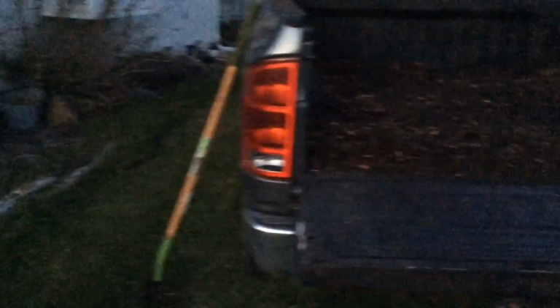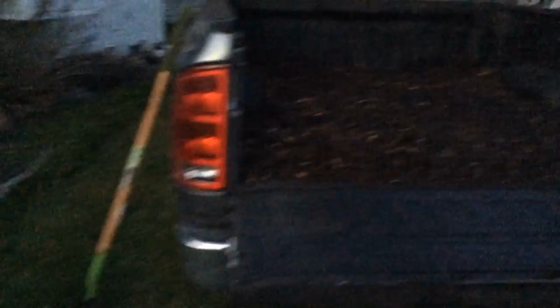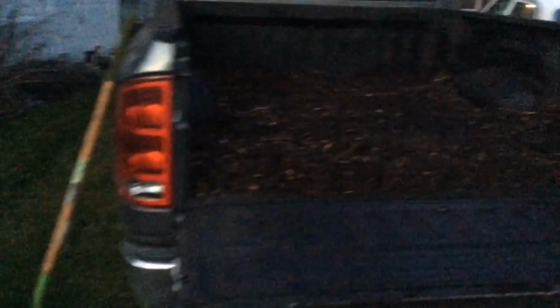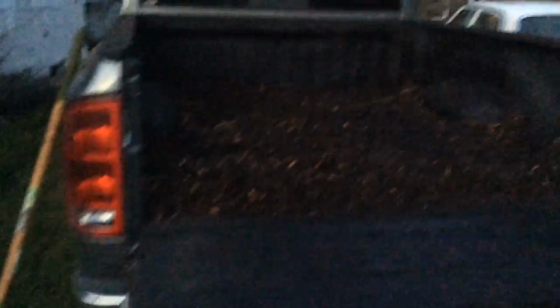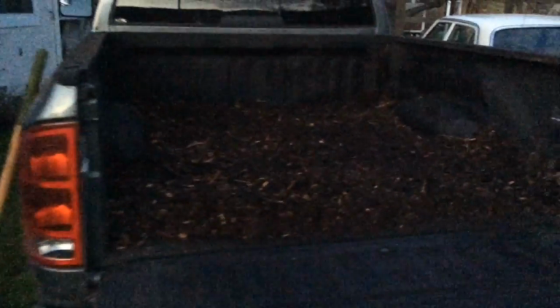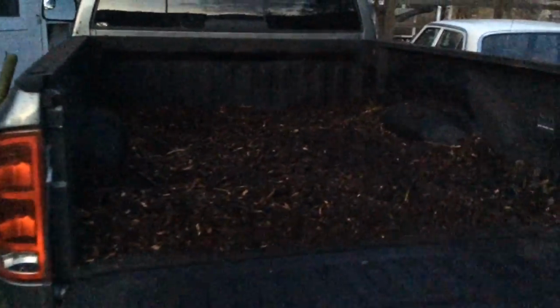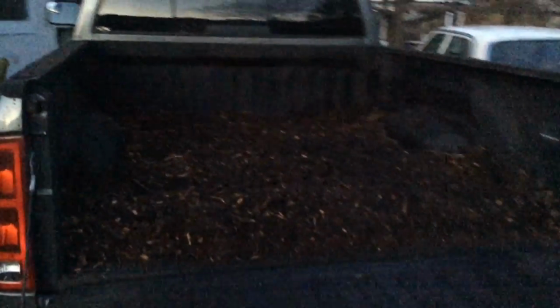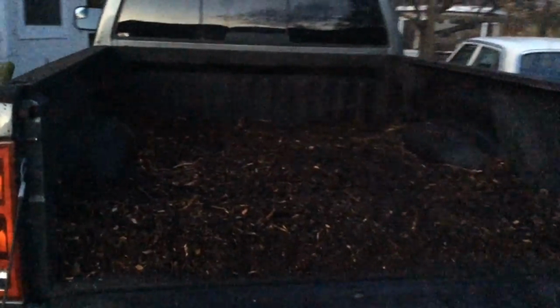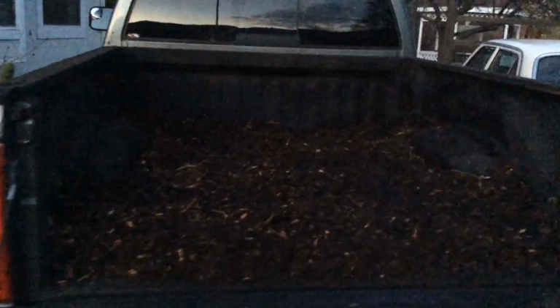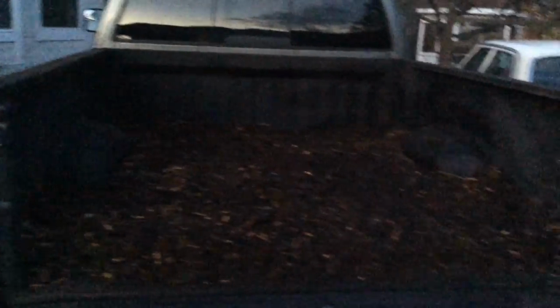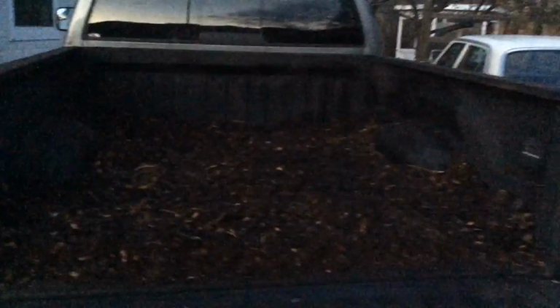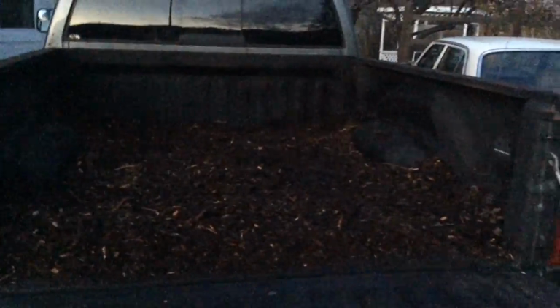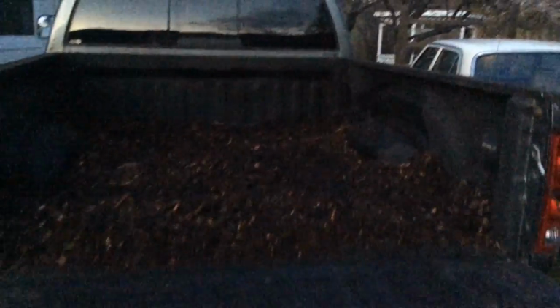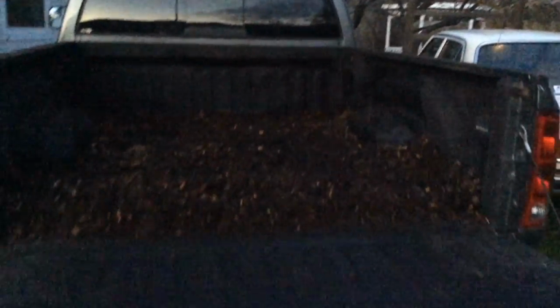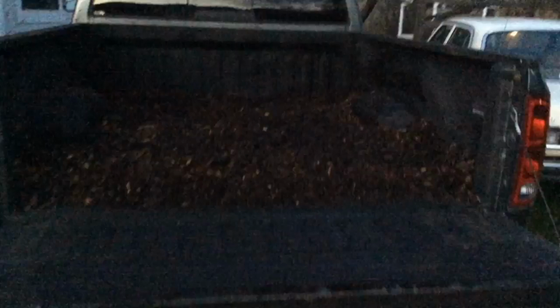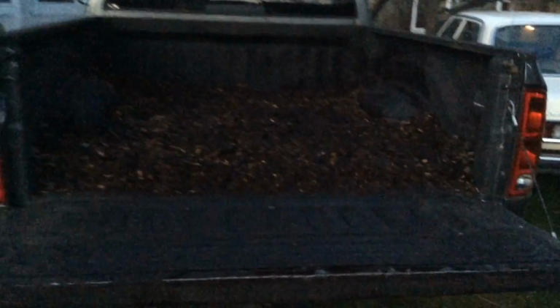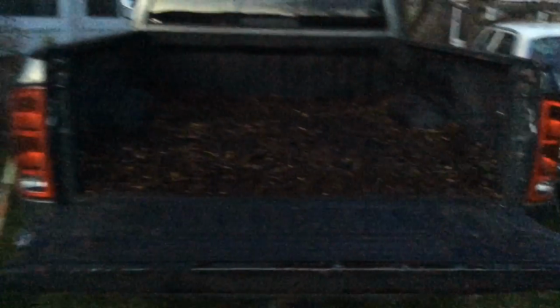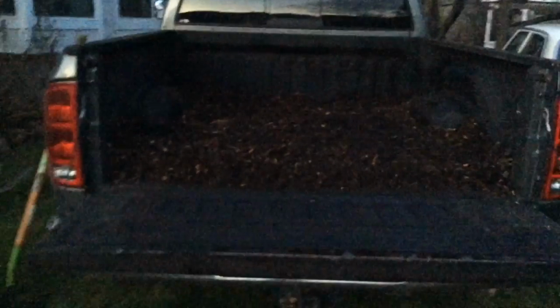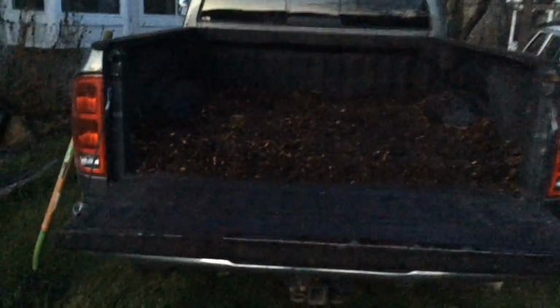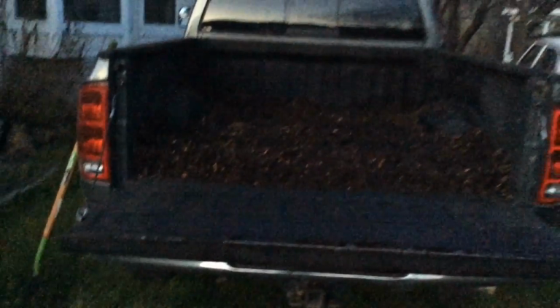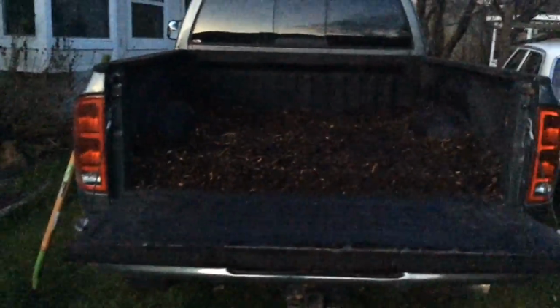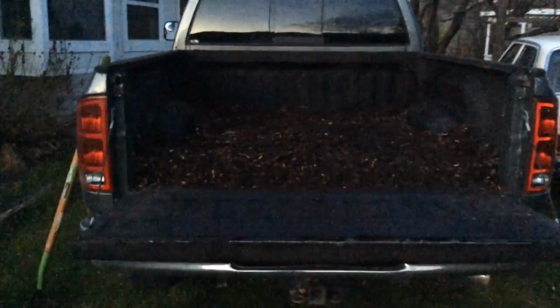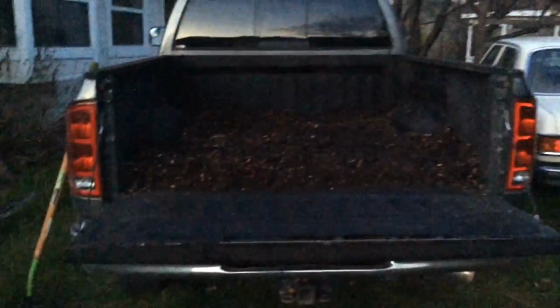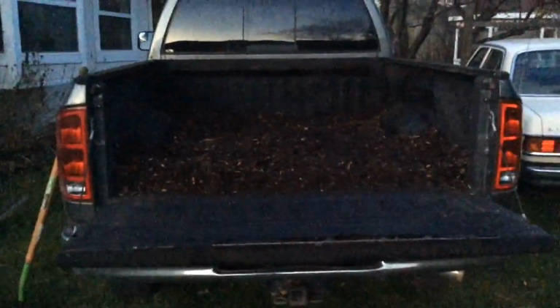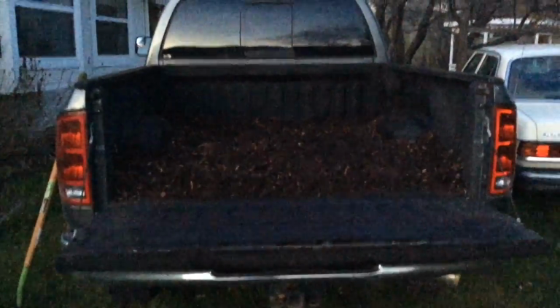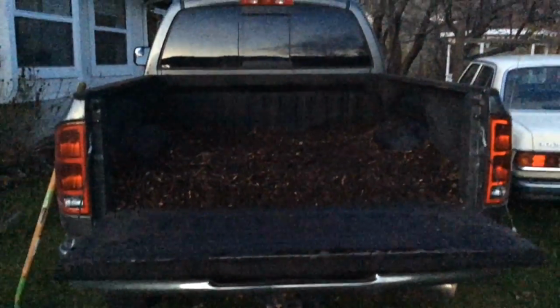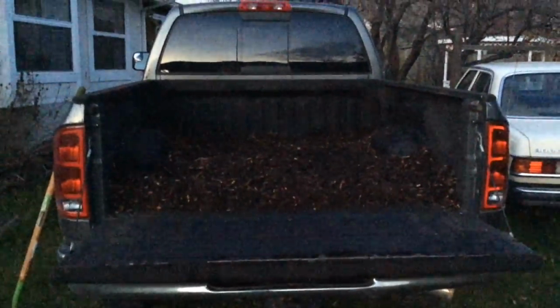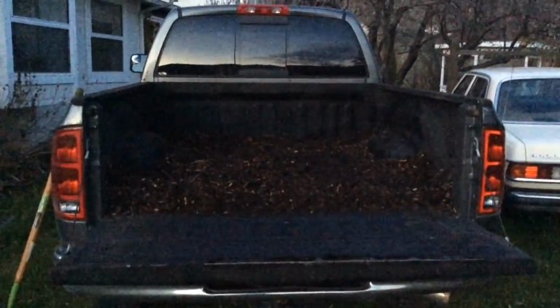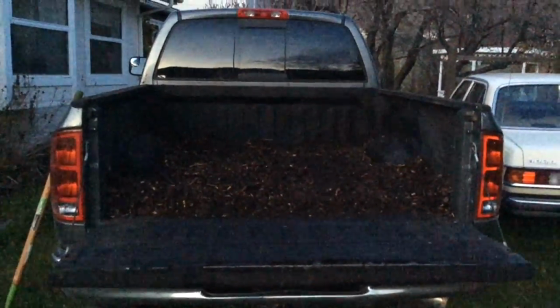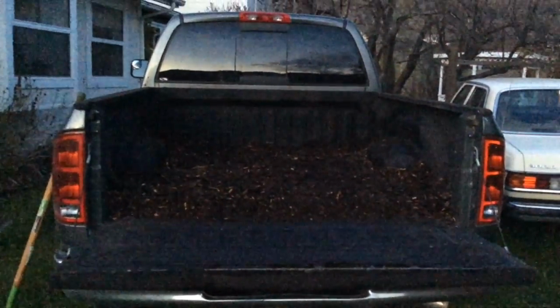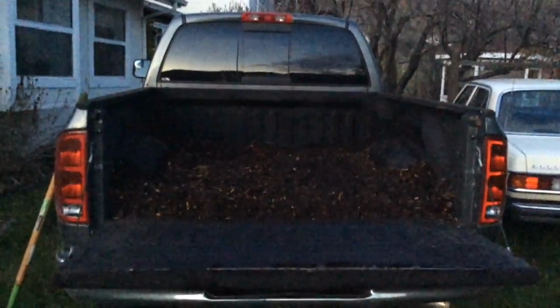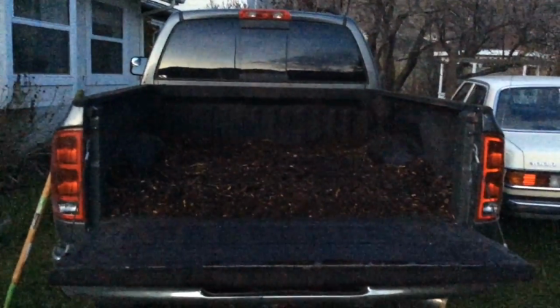I left some wood chips in the back of the truck because we're going to use them when we pick up our two sheep tomorrow.